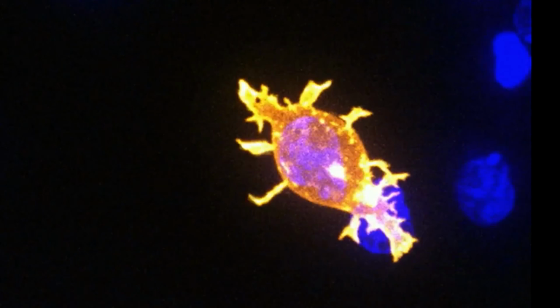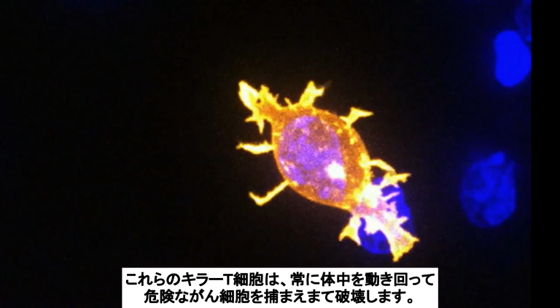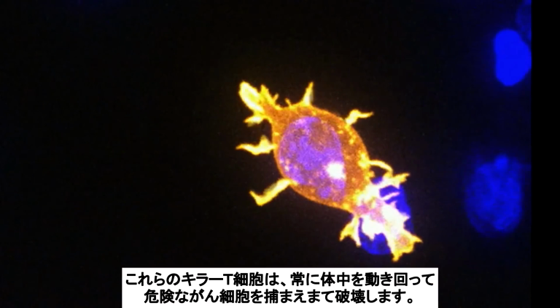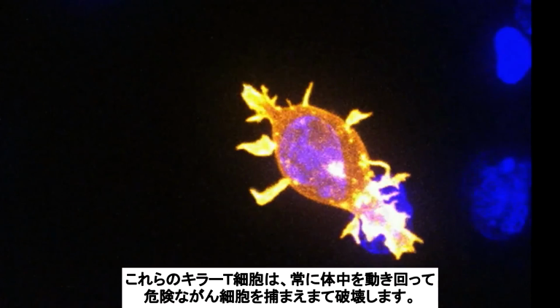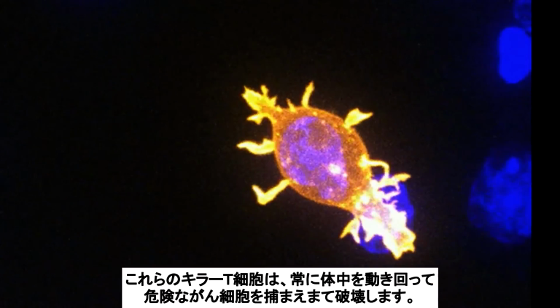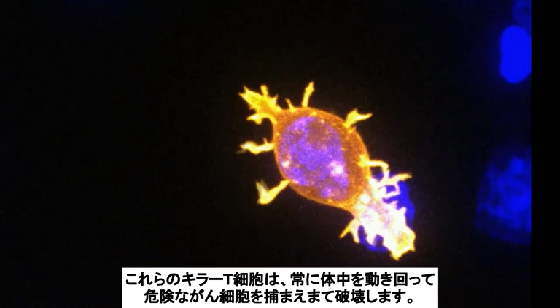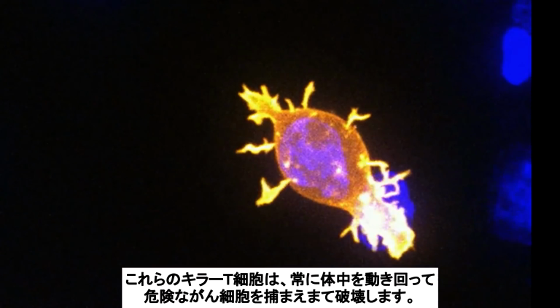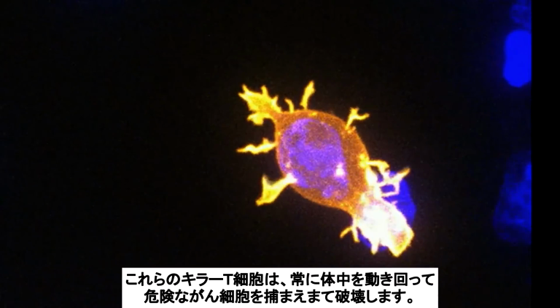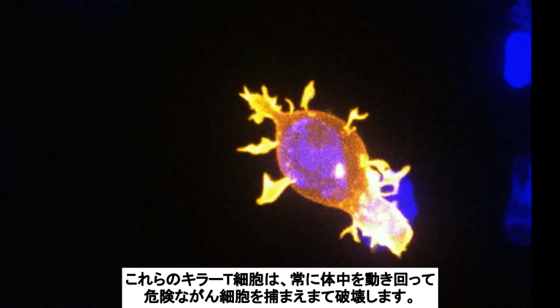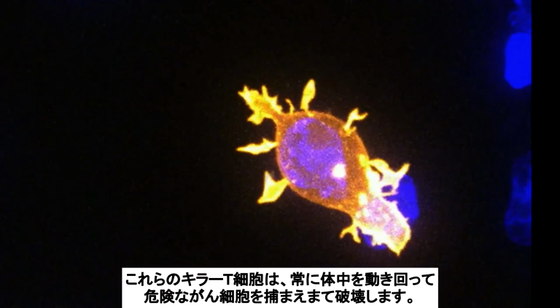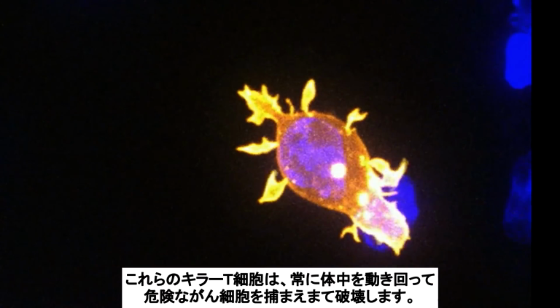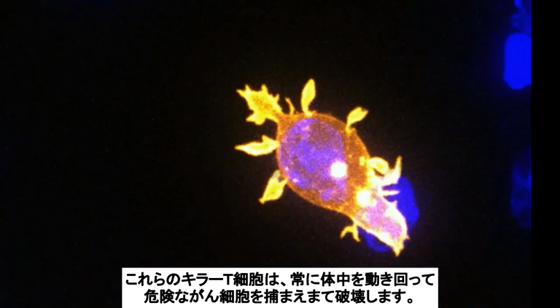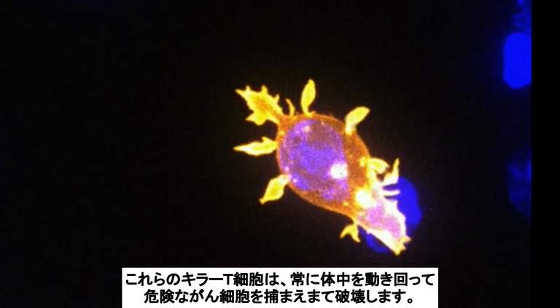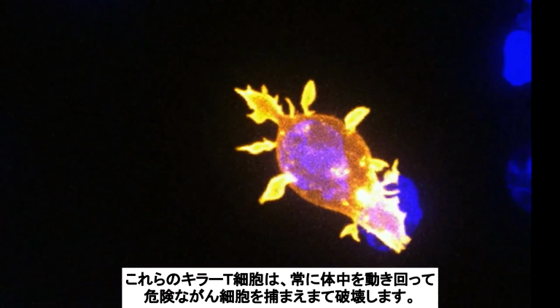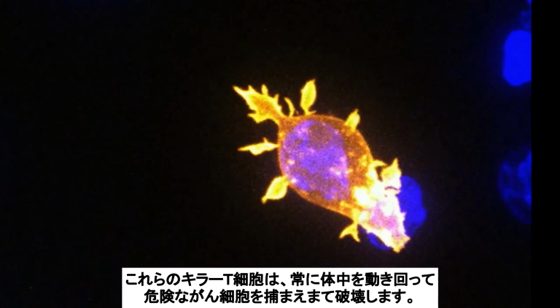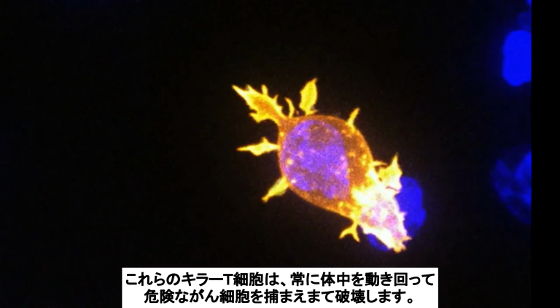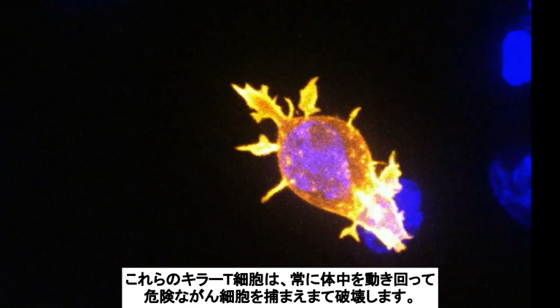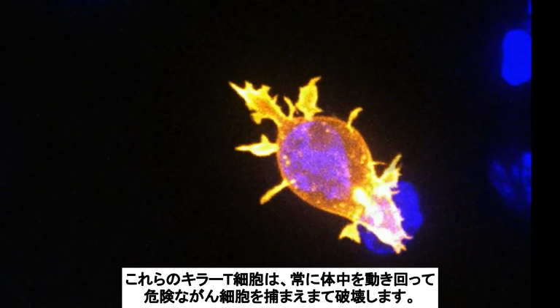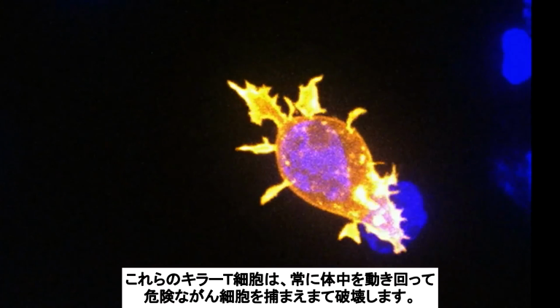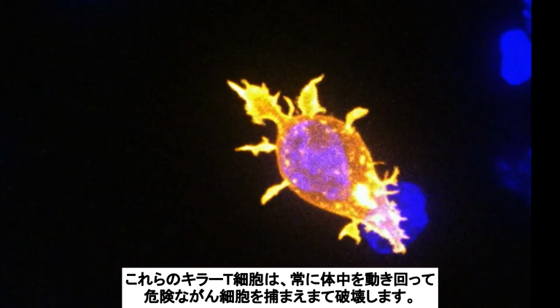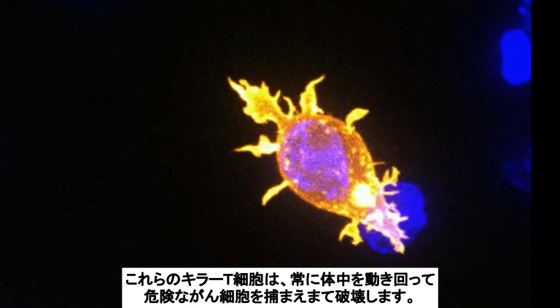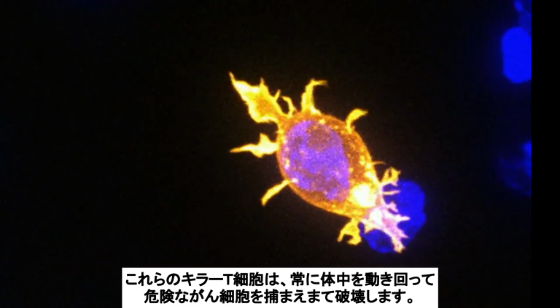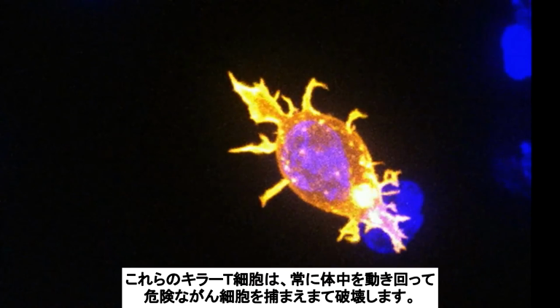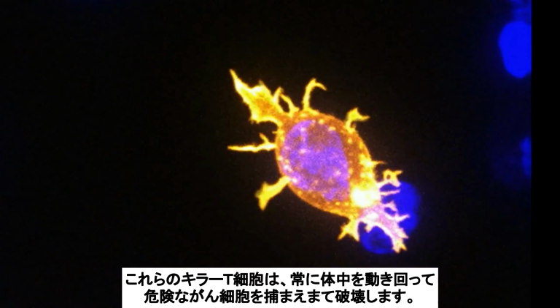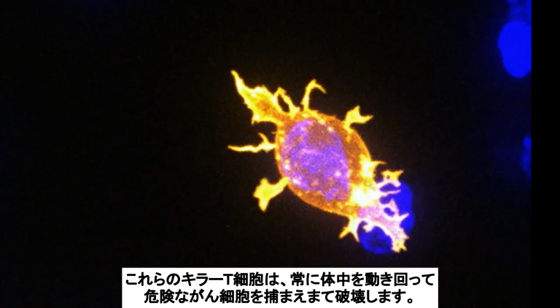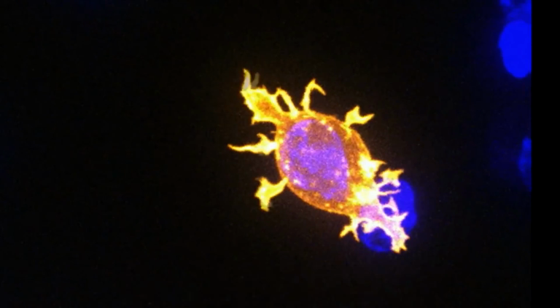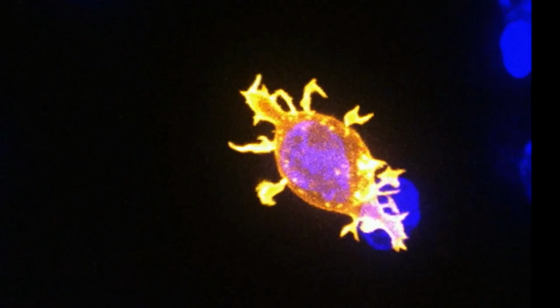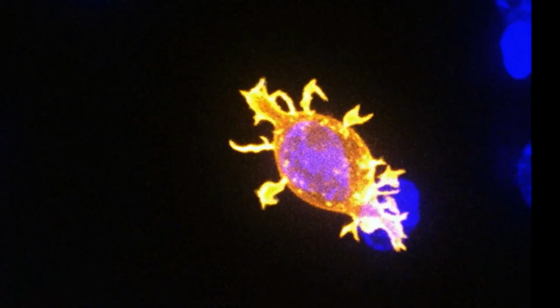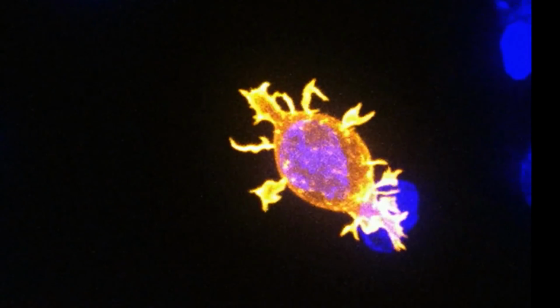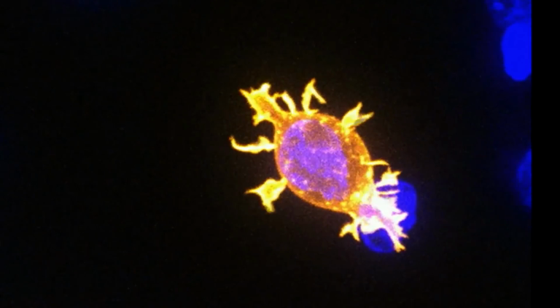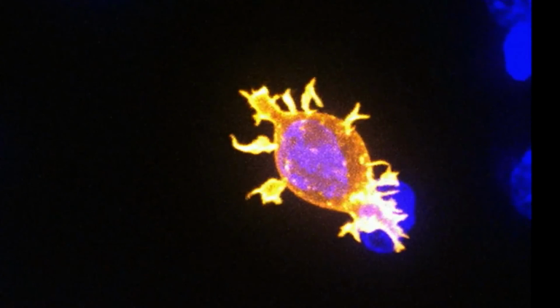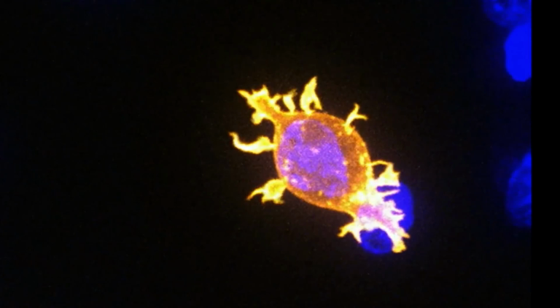These killer T cells are constantly hunting down dangerous cells throughout the body and destroying them.